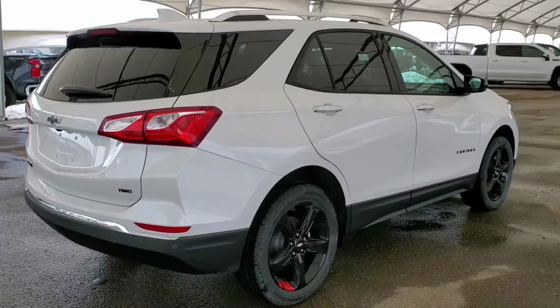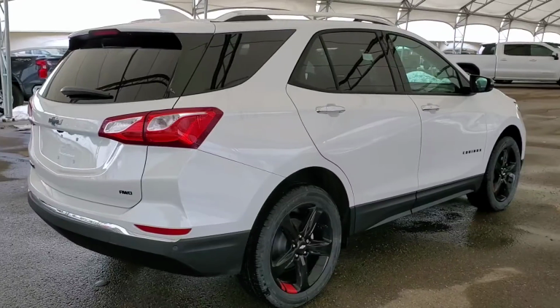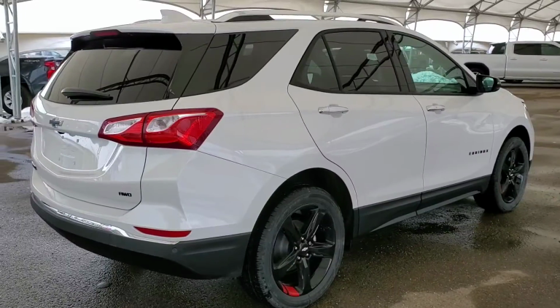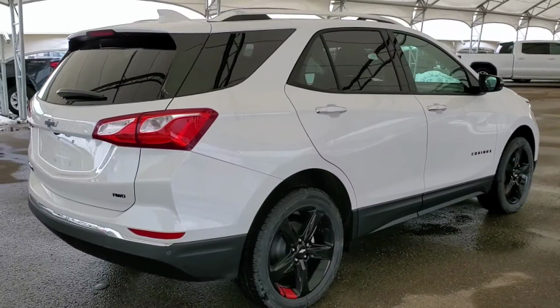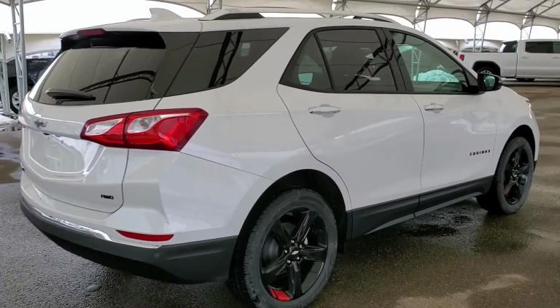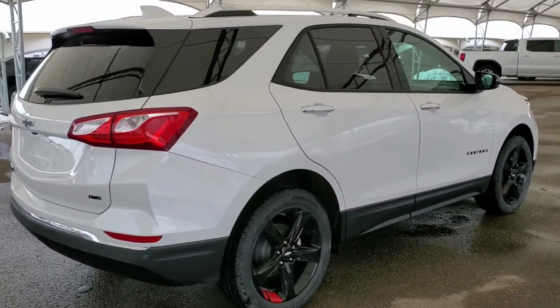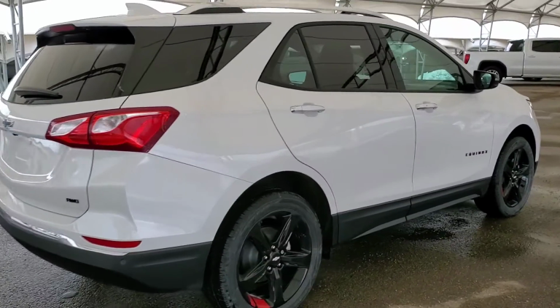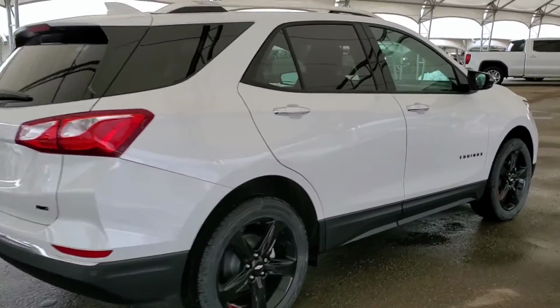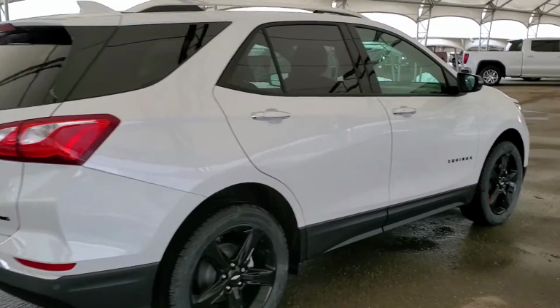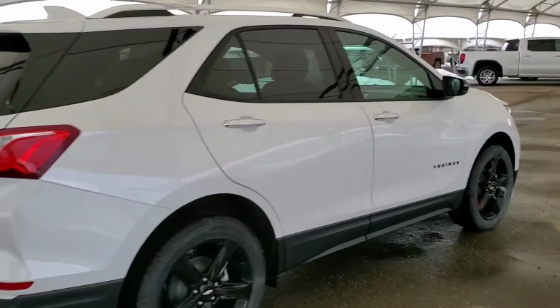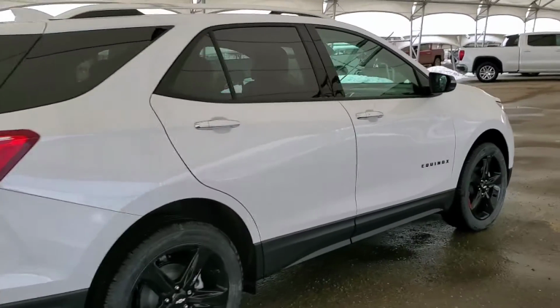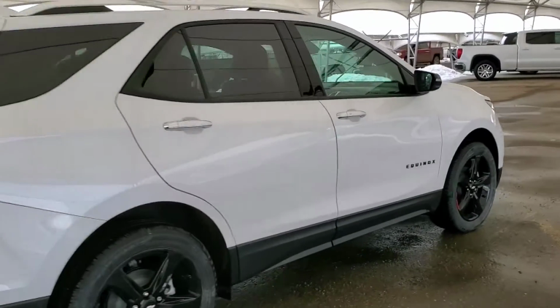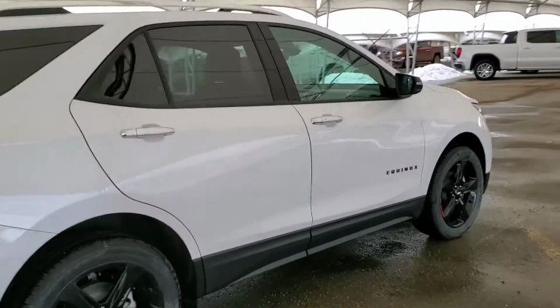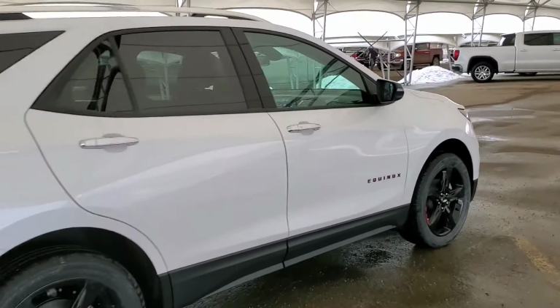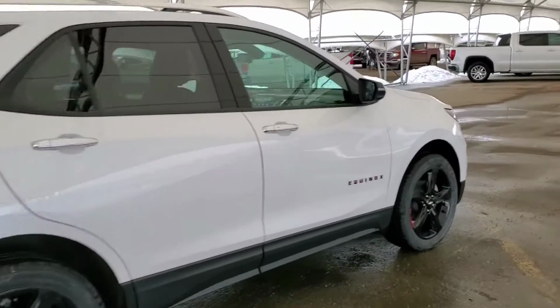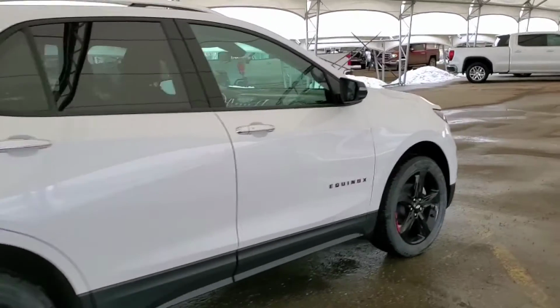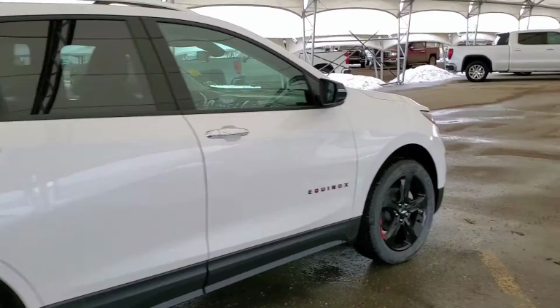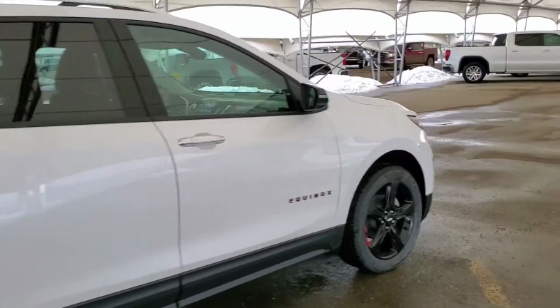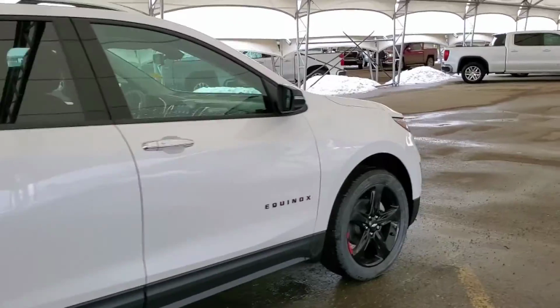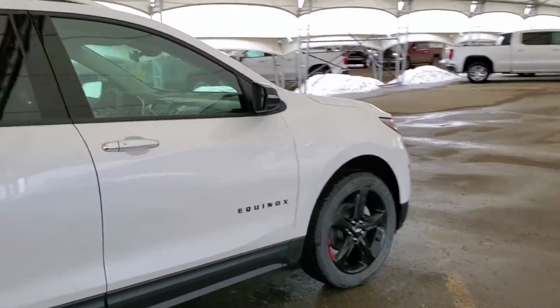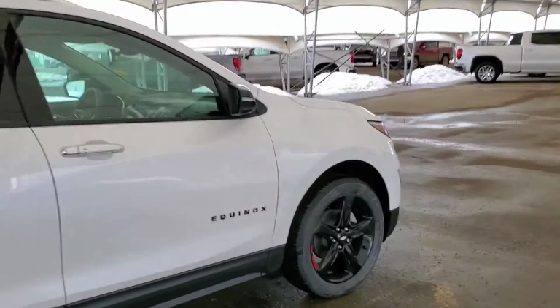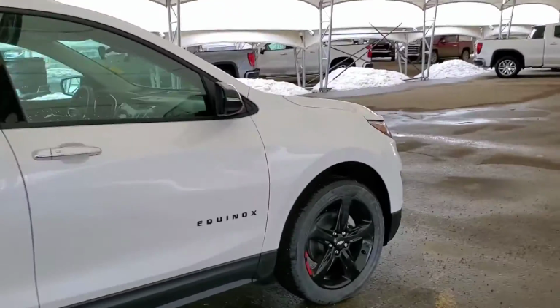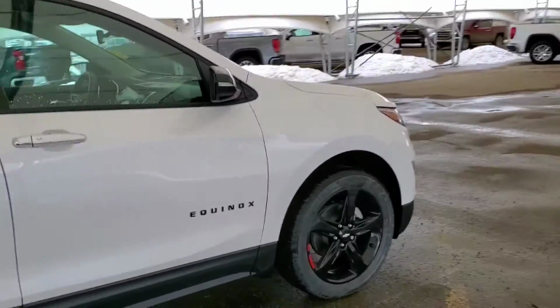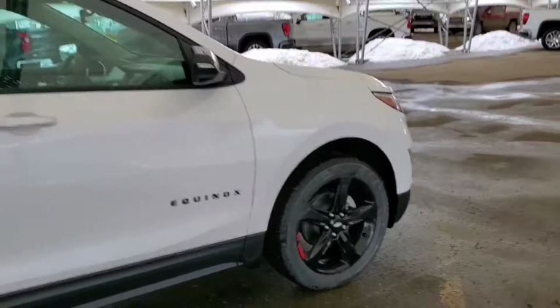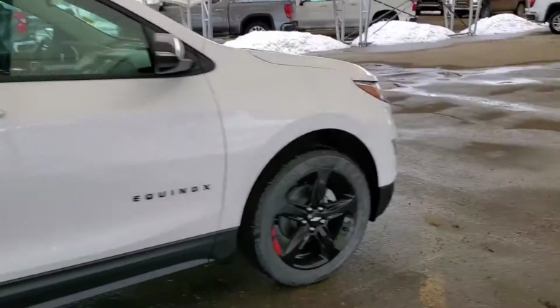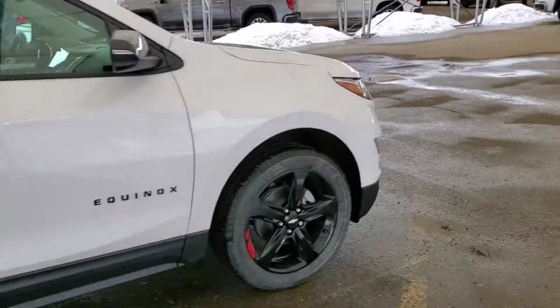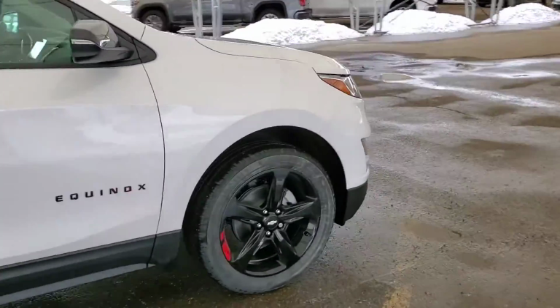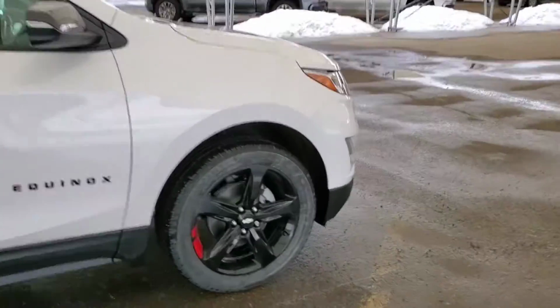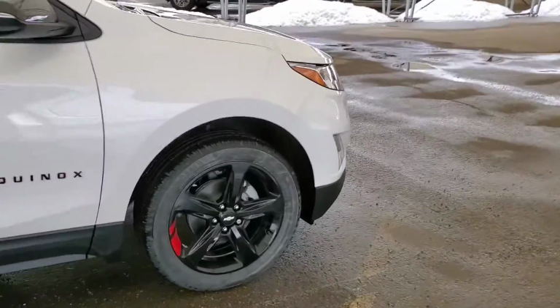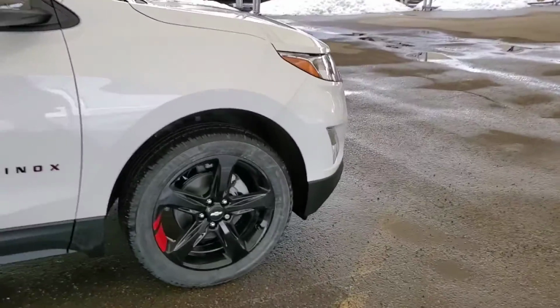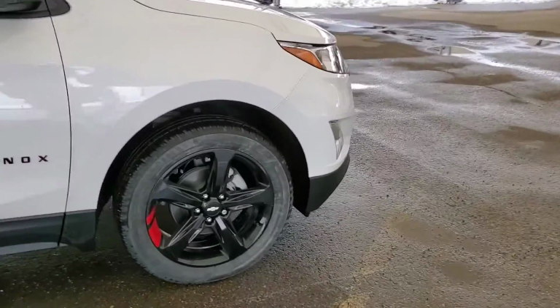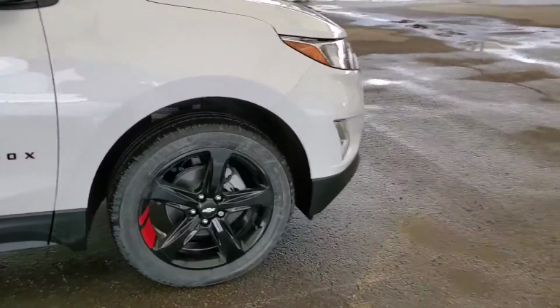You won't want to miss this! Book your test drive today at Davis Chevrolet in Andri.